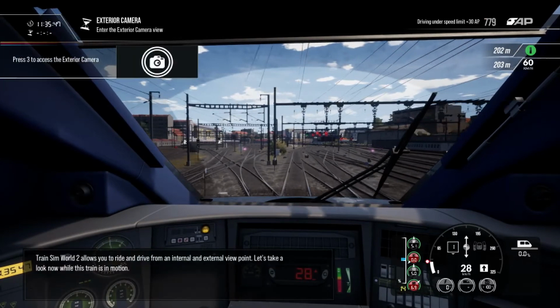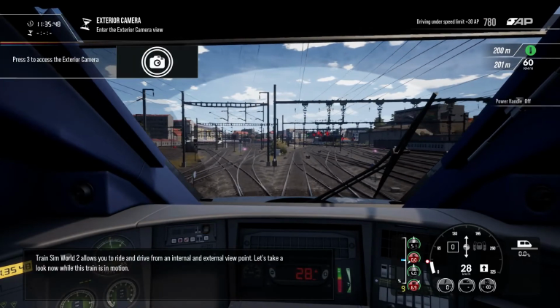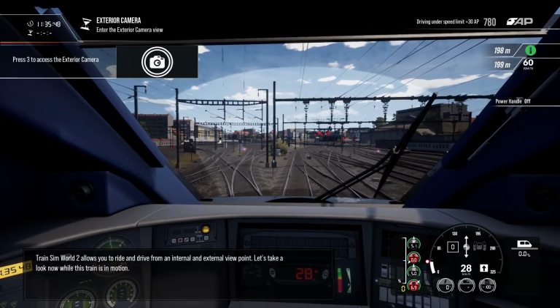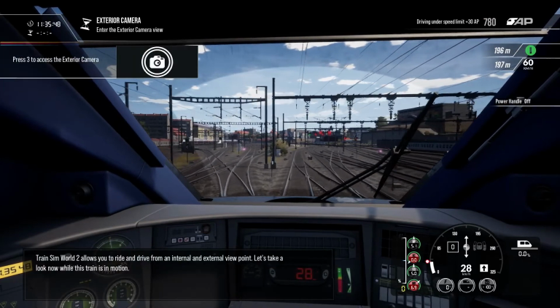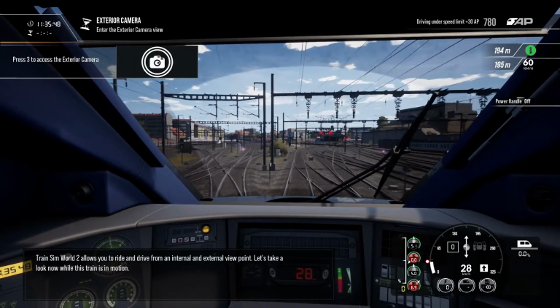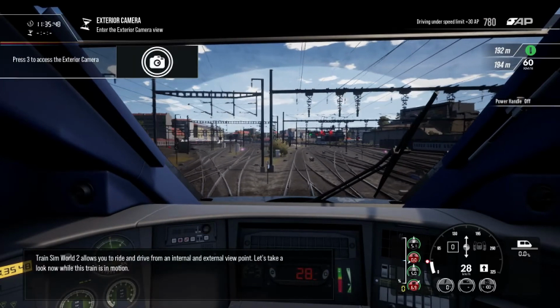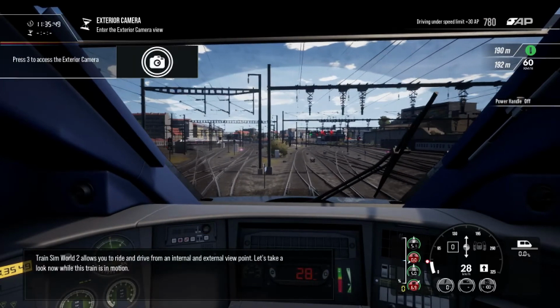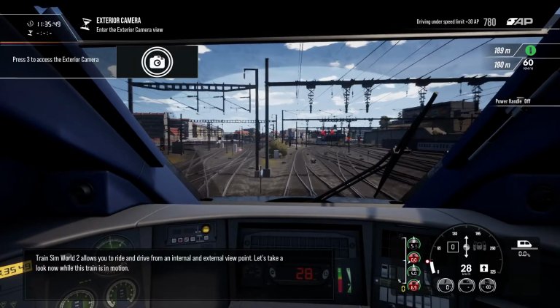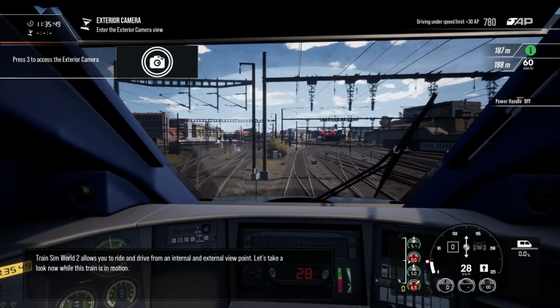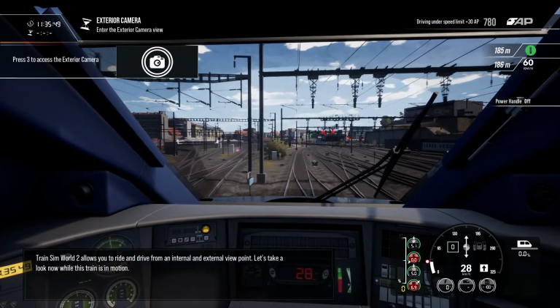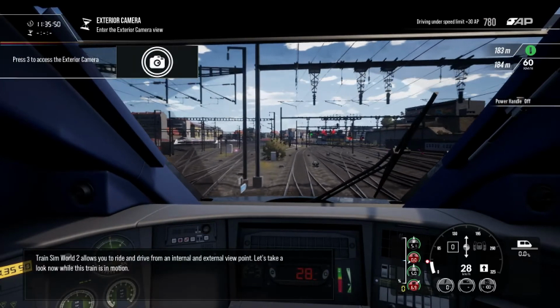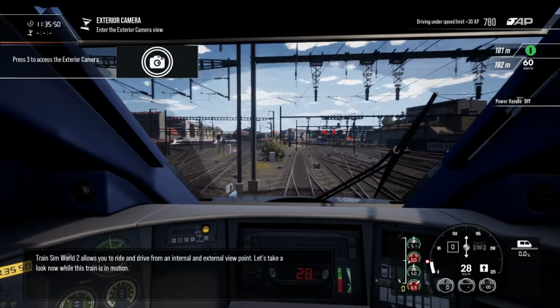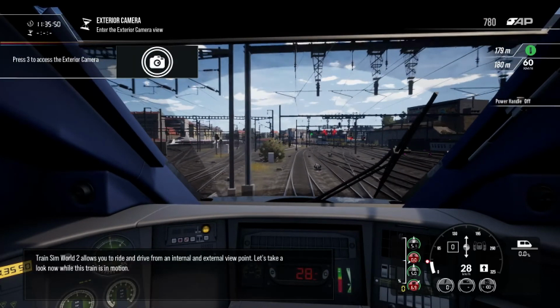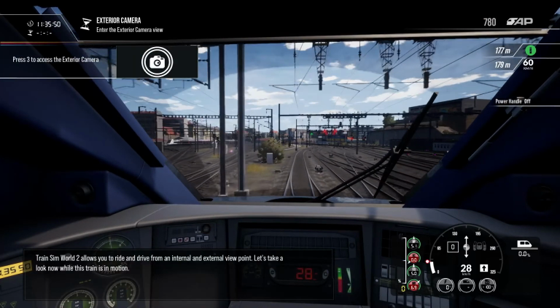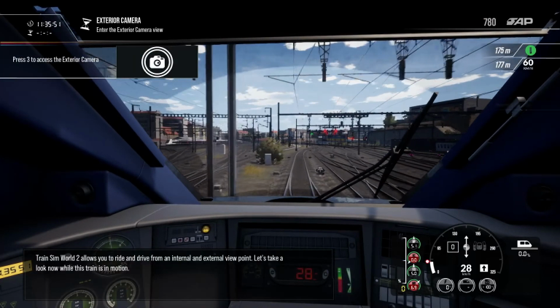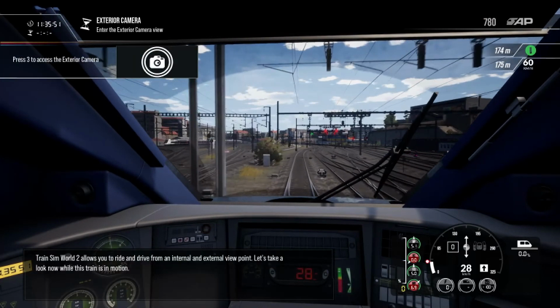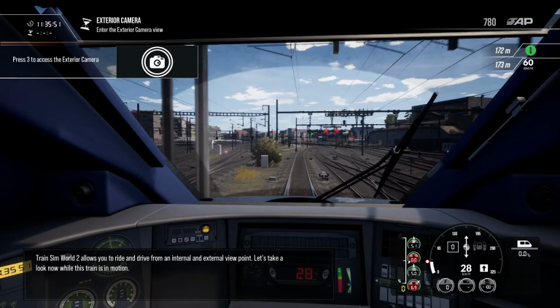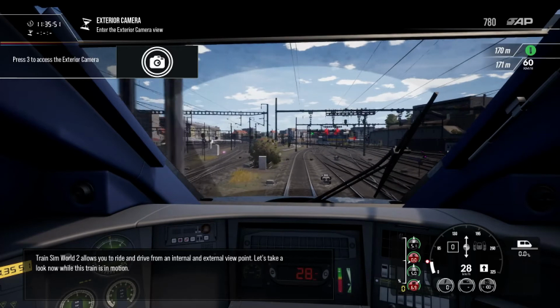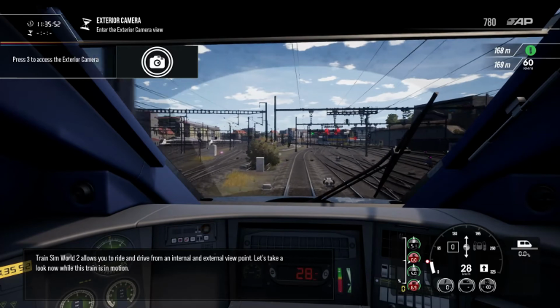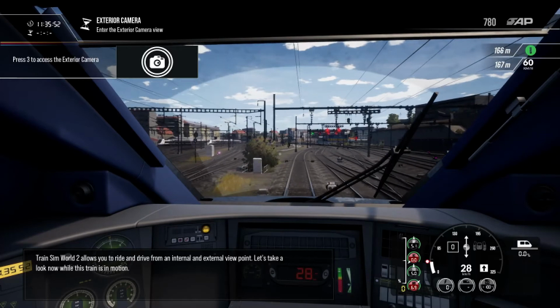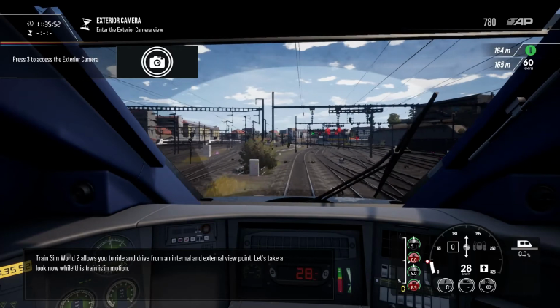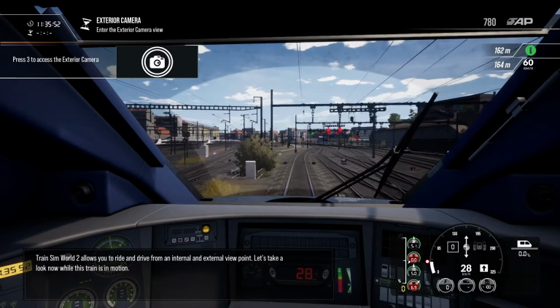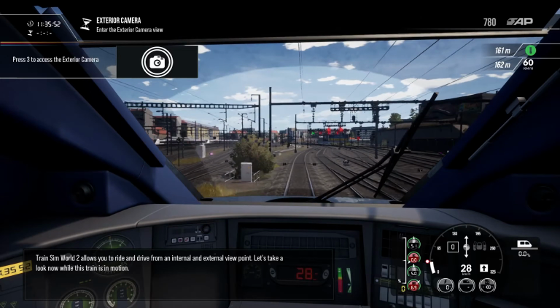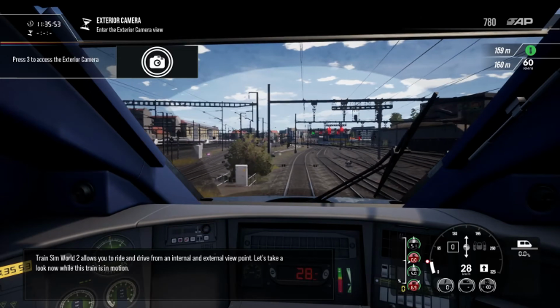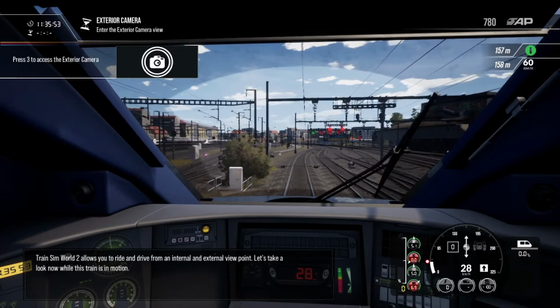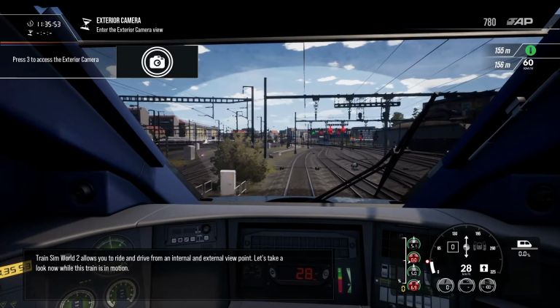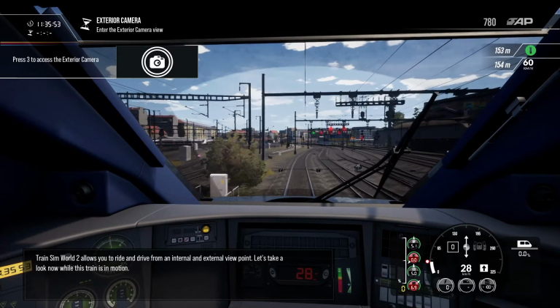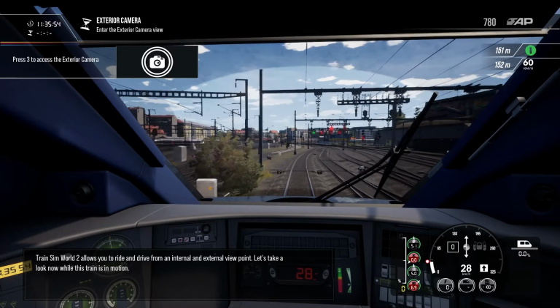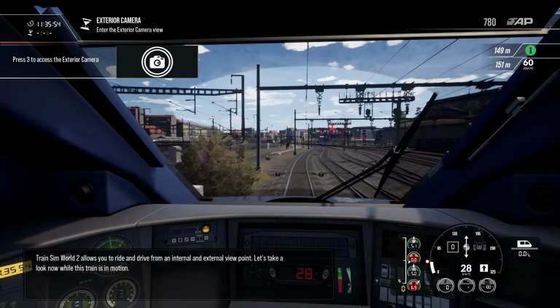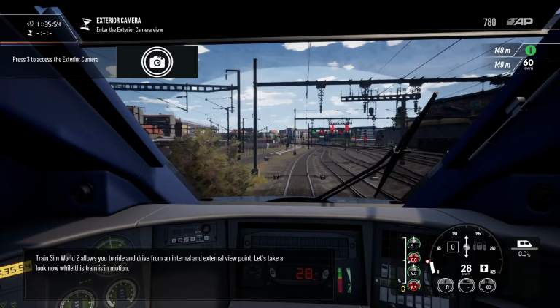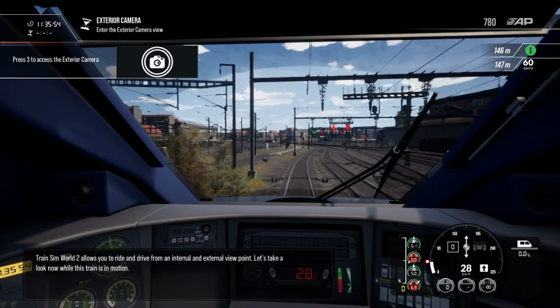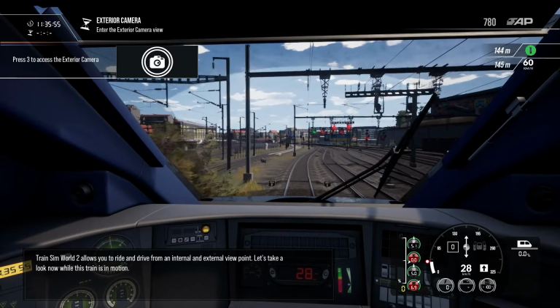Train Sim World 2 allows you to ride and drive from an internal and external viewpoint. Let's take a look now while the train is in motion.